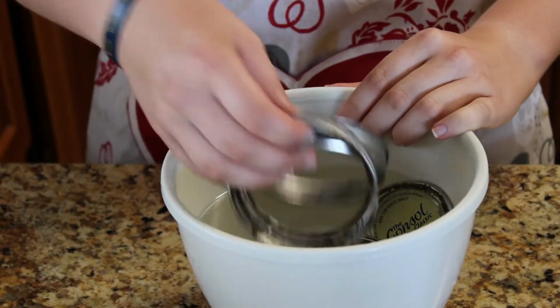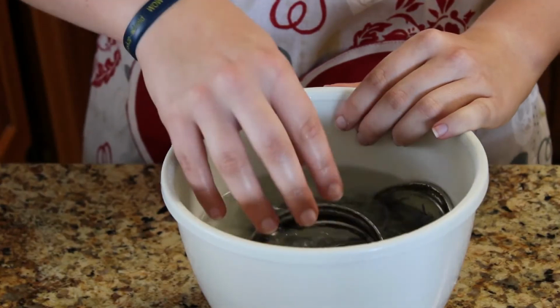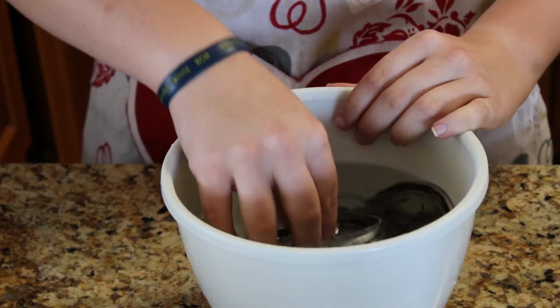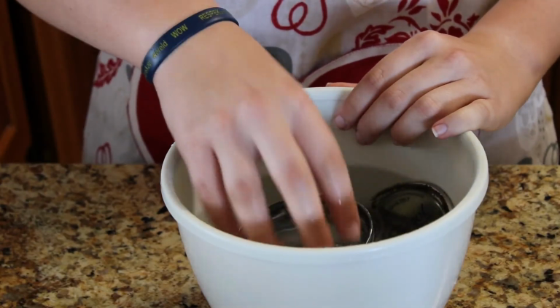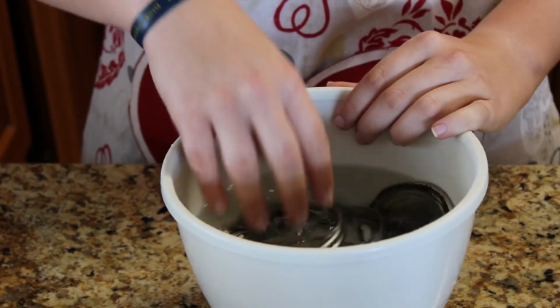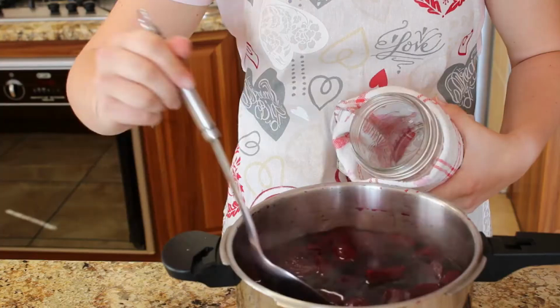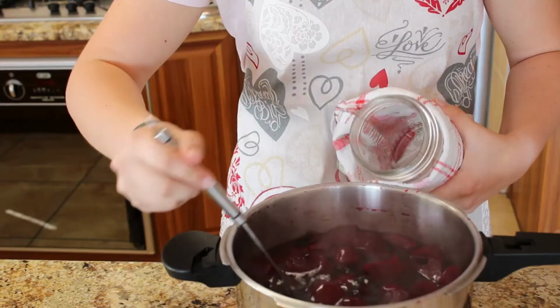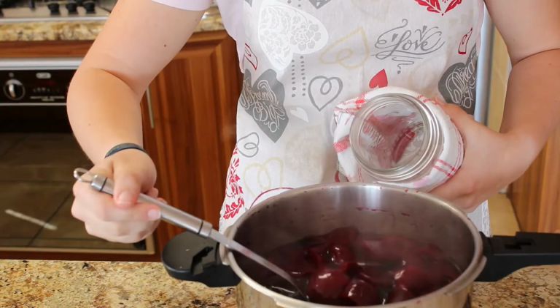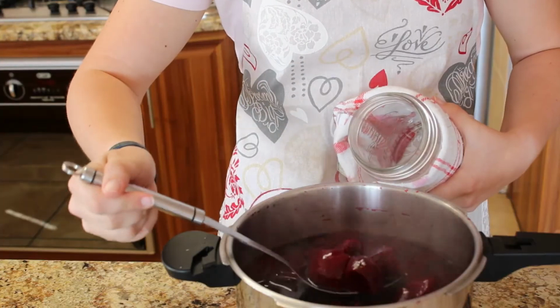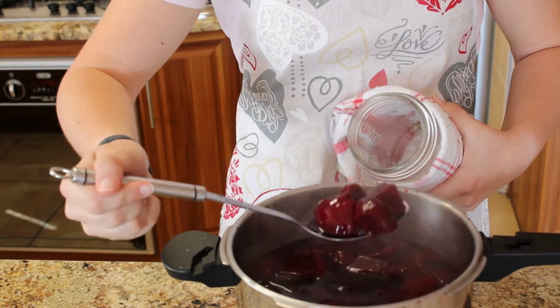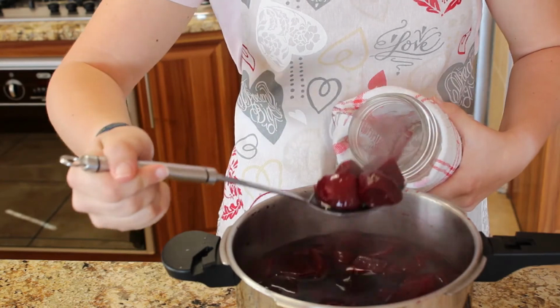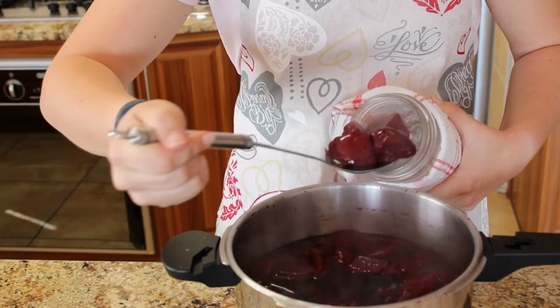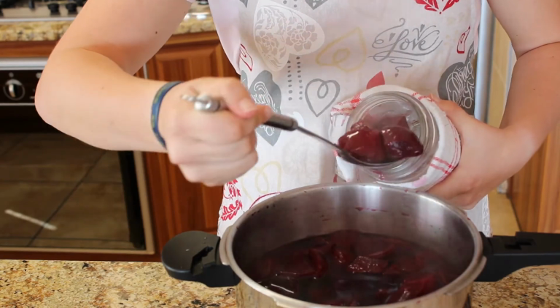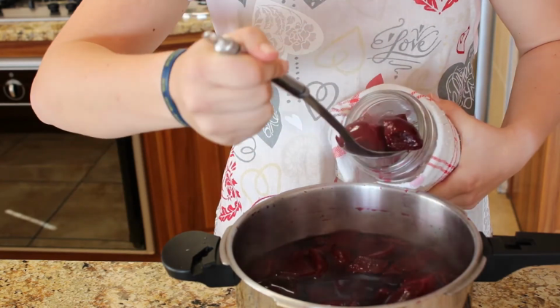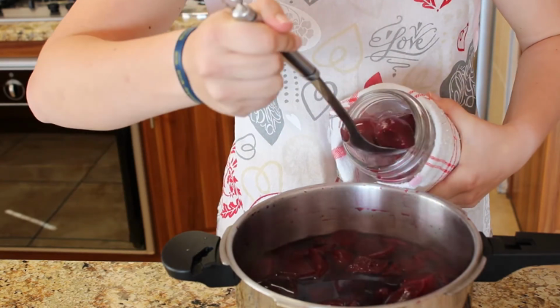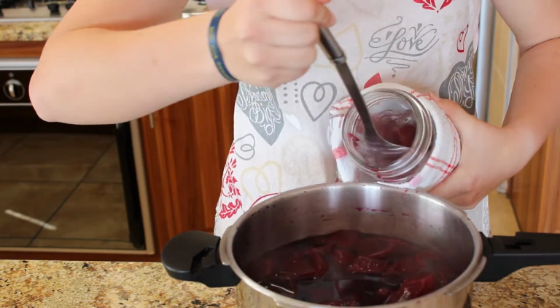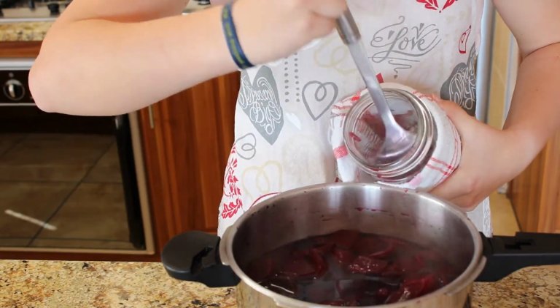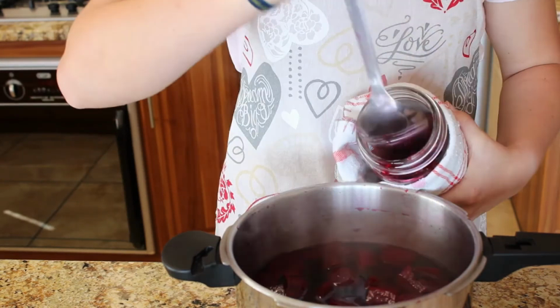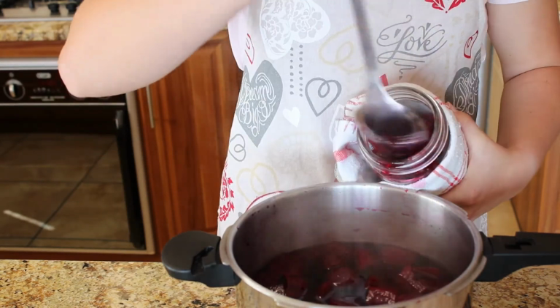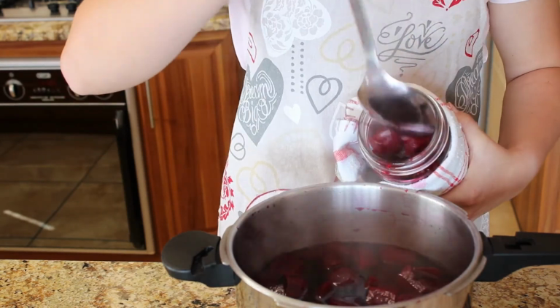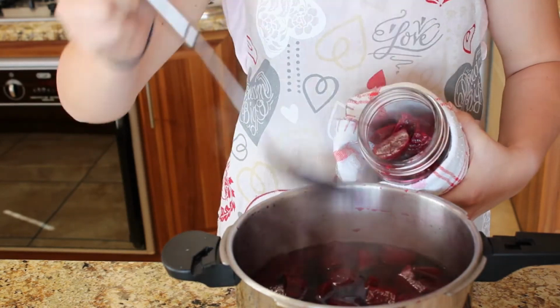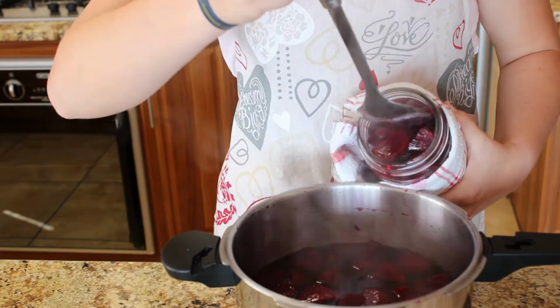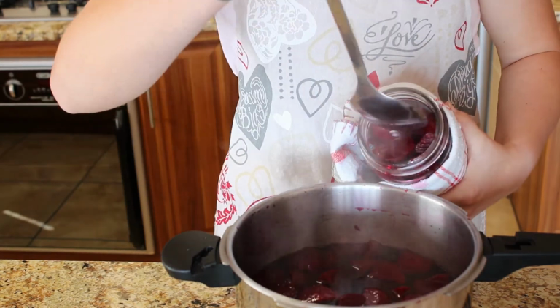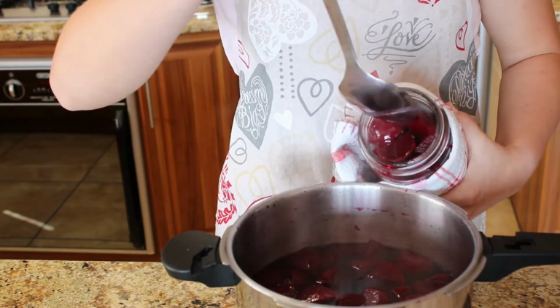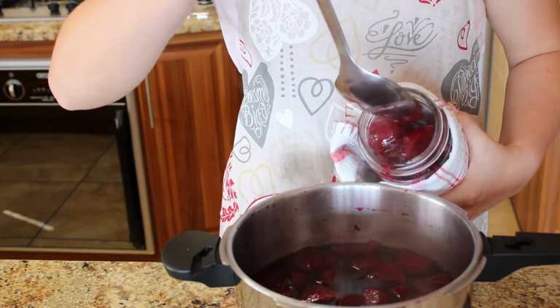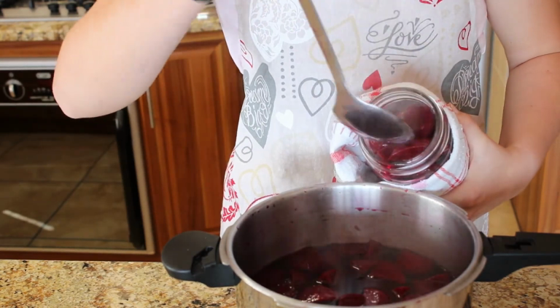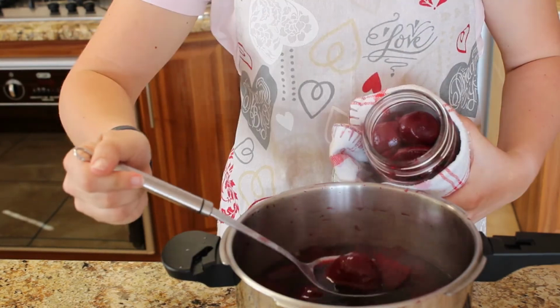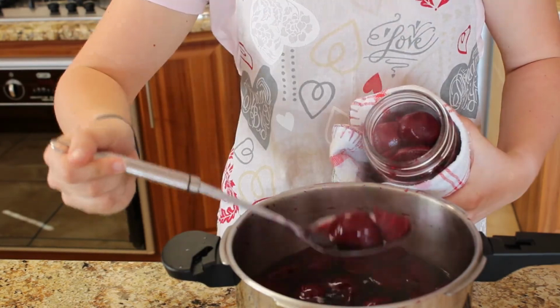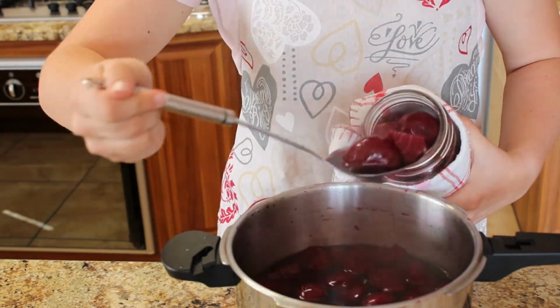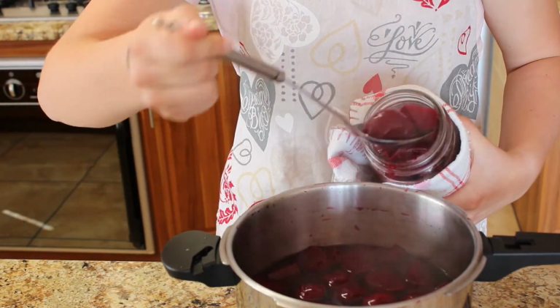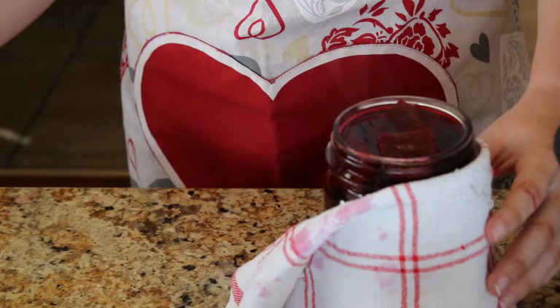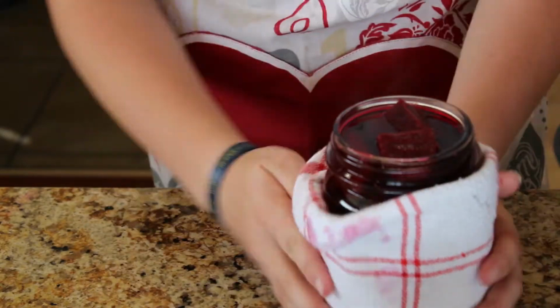Sterilize the lids in boiling water. Bottle the beetroot while the bottle and beetroot are both still hot. Let it cool and enjoy.